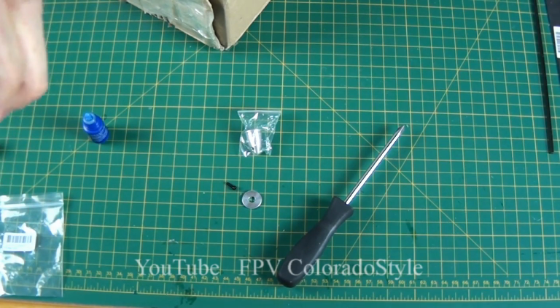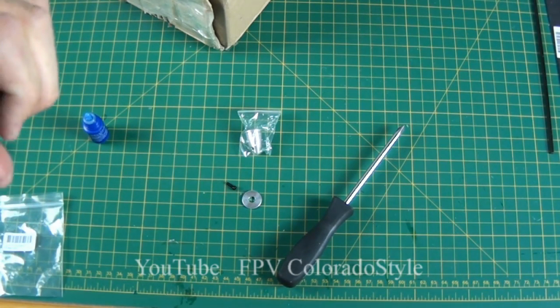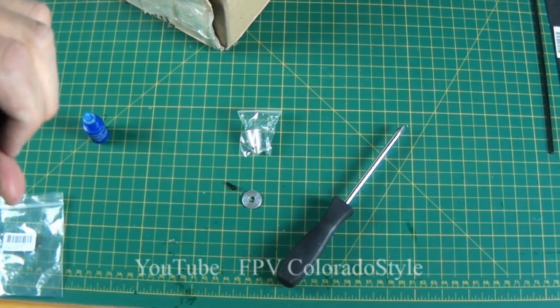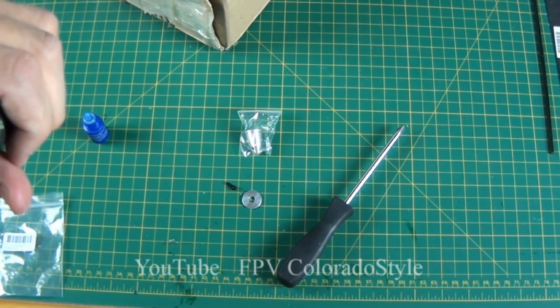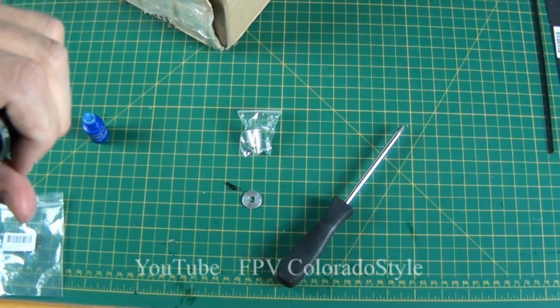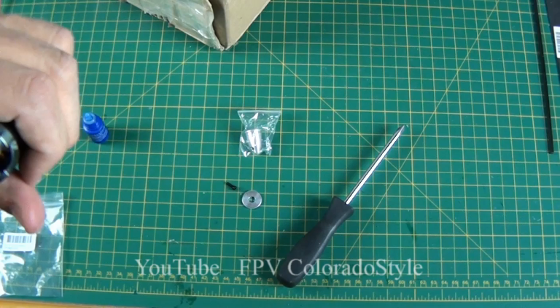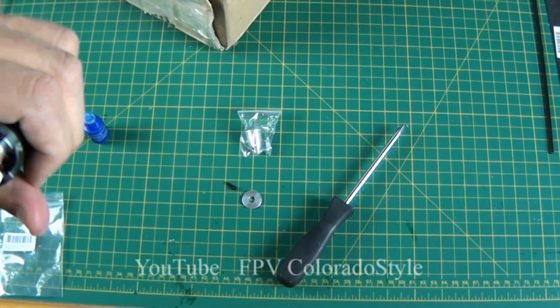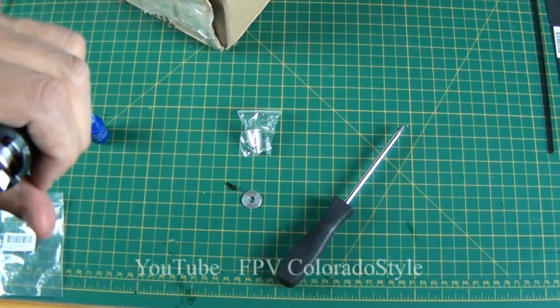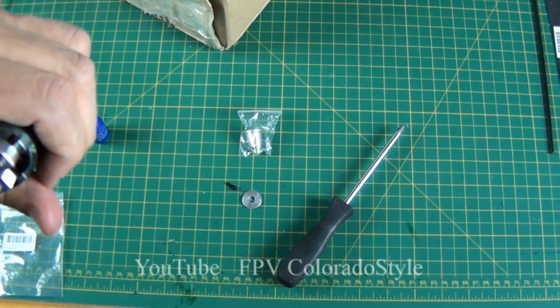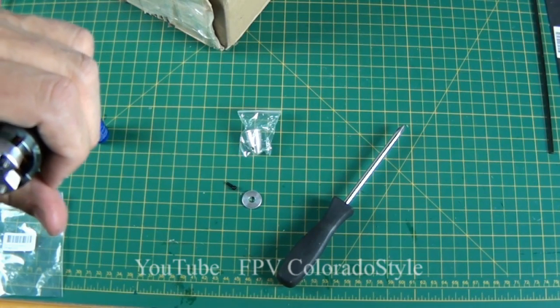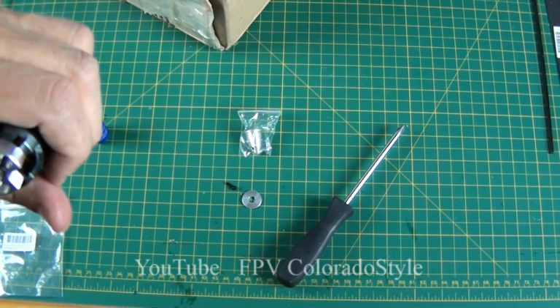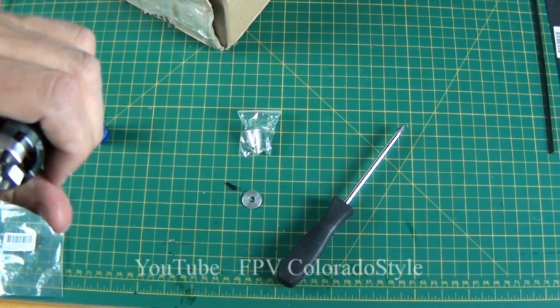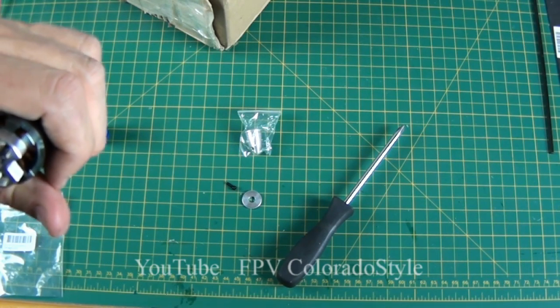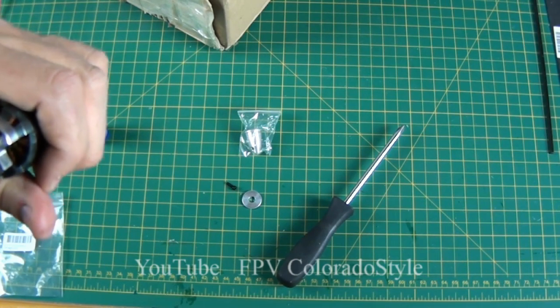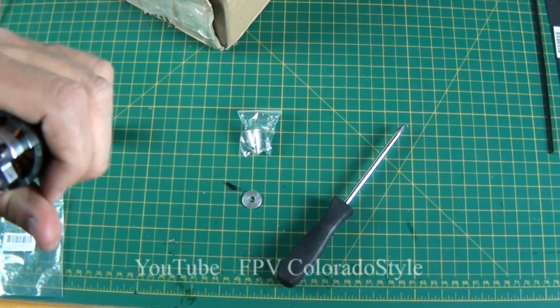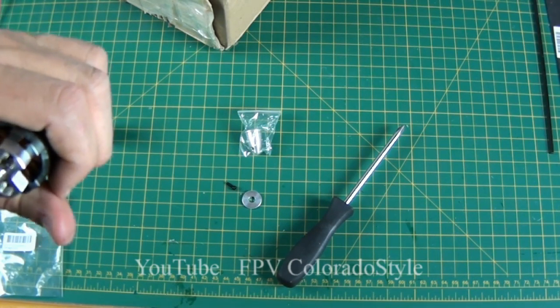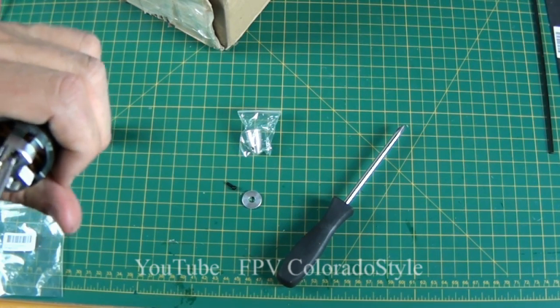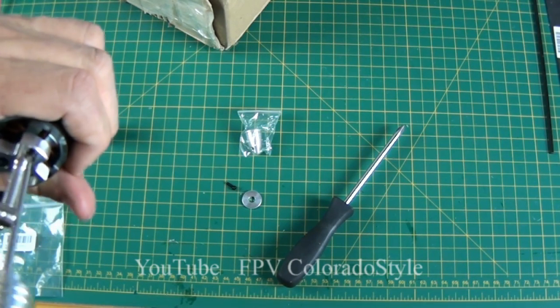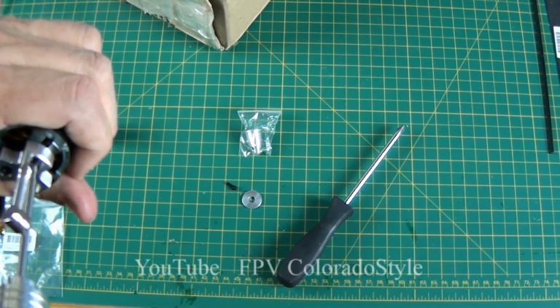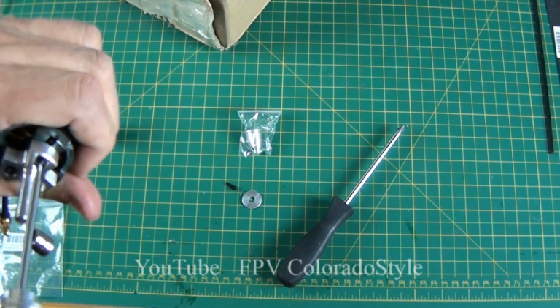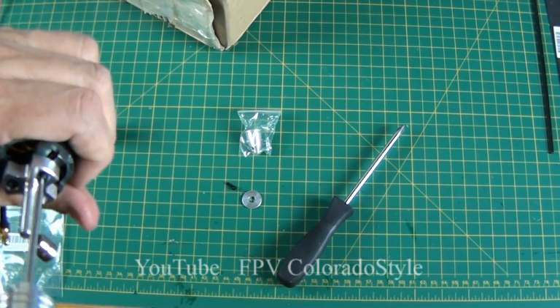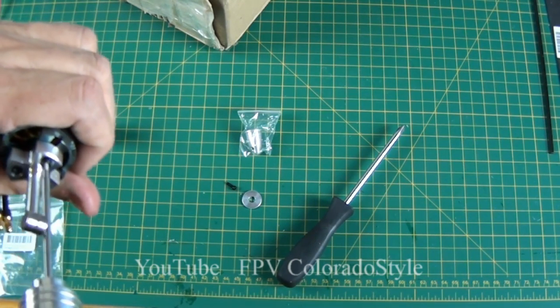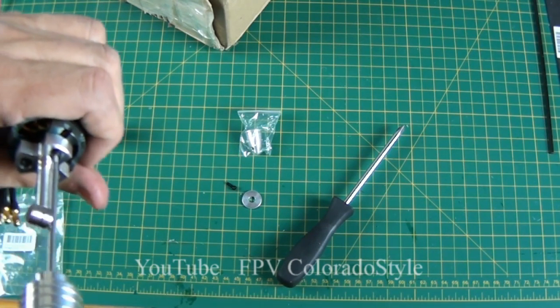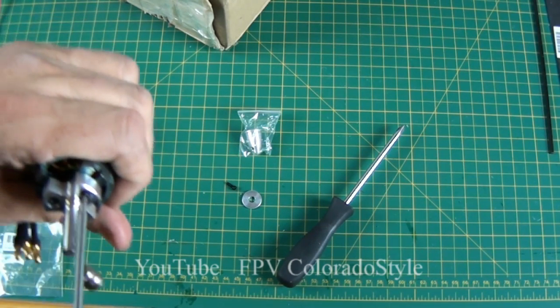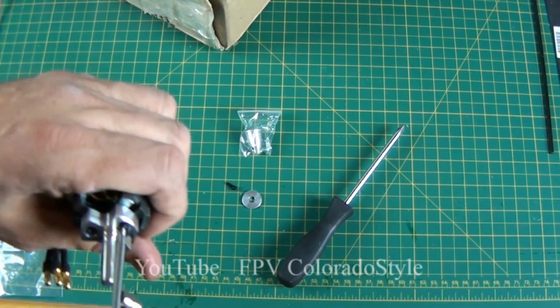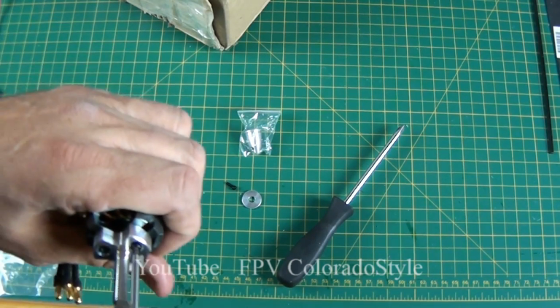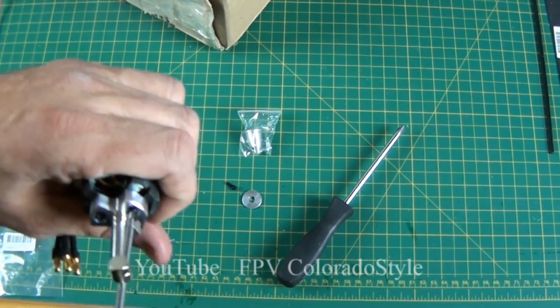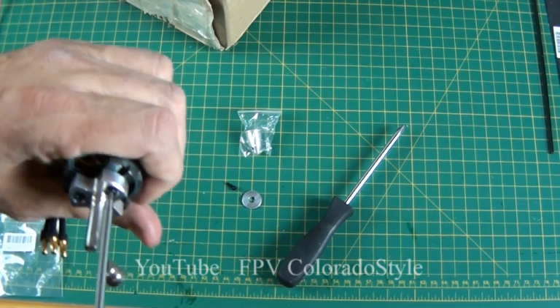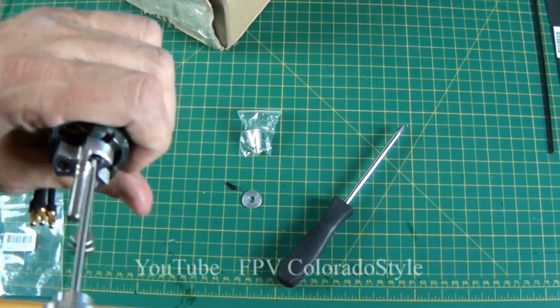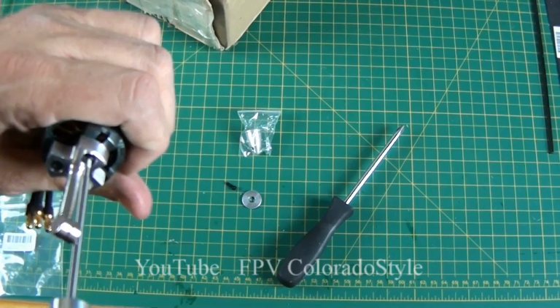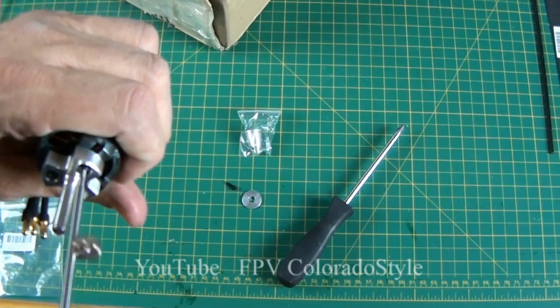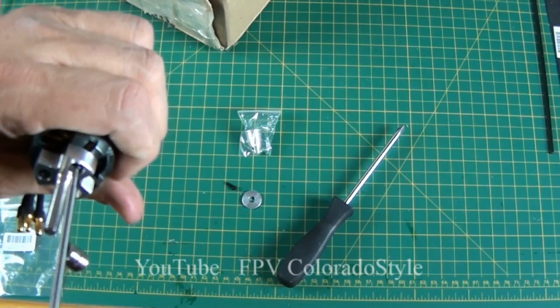Unless you want to strip out the screw. That's pretty much it — fit that for the last screw and you're done.